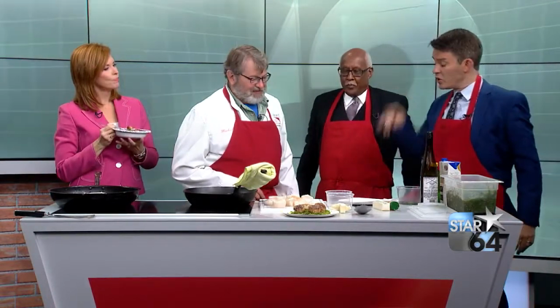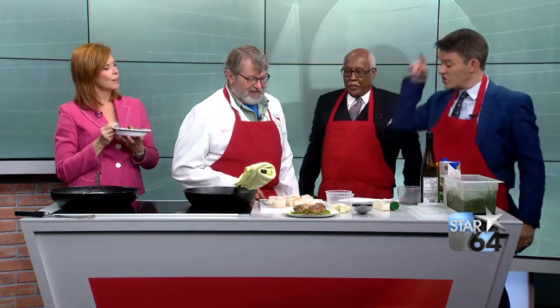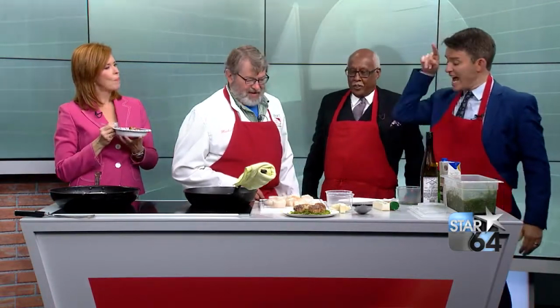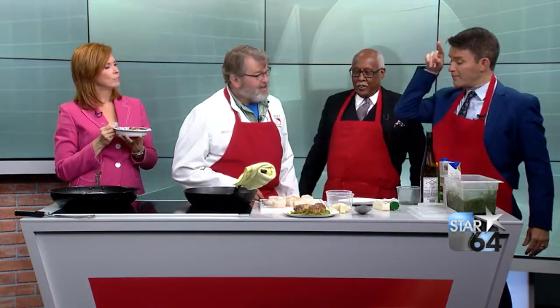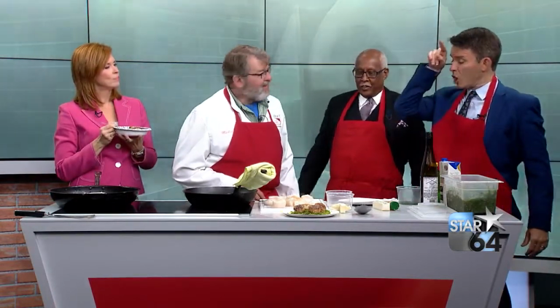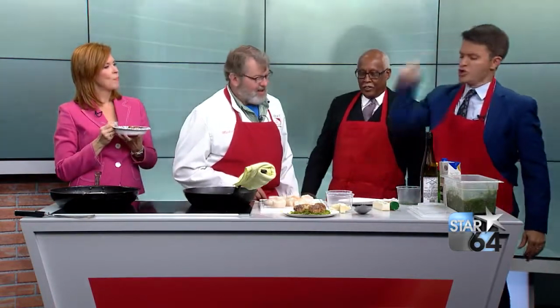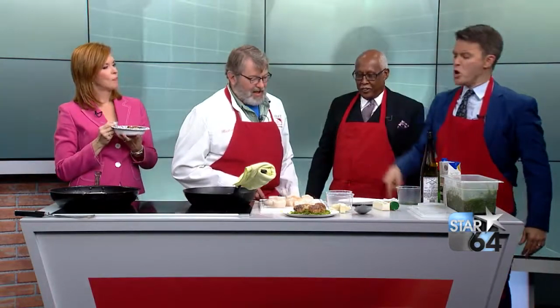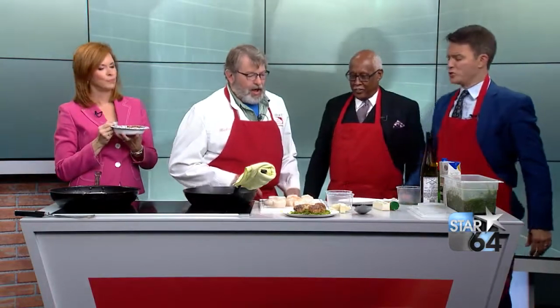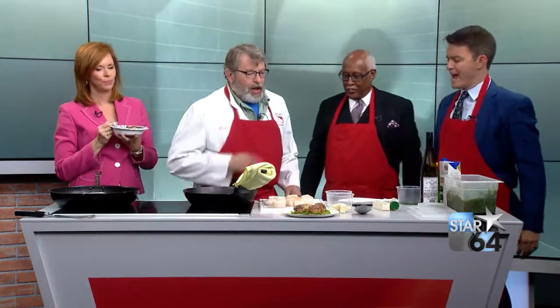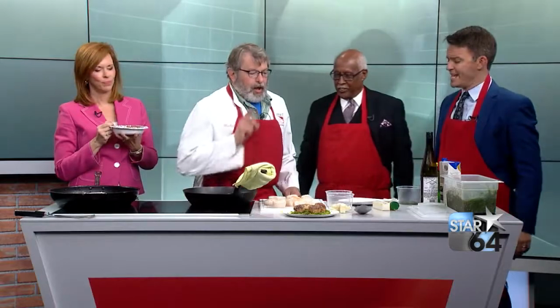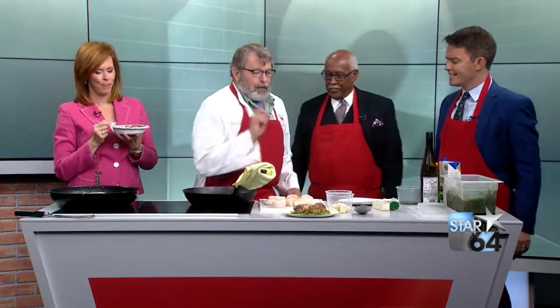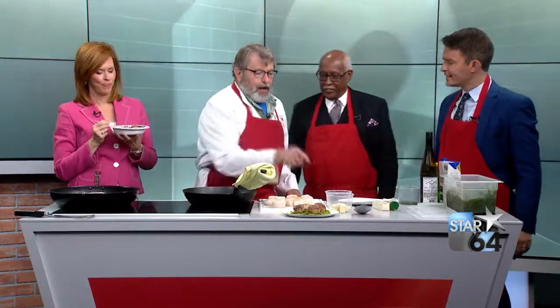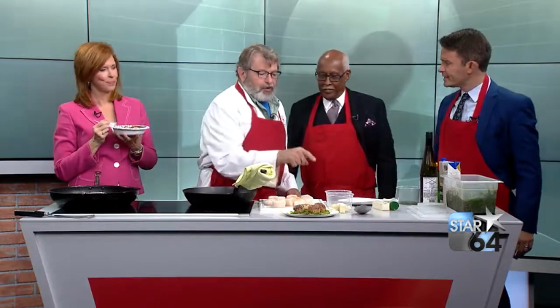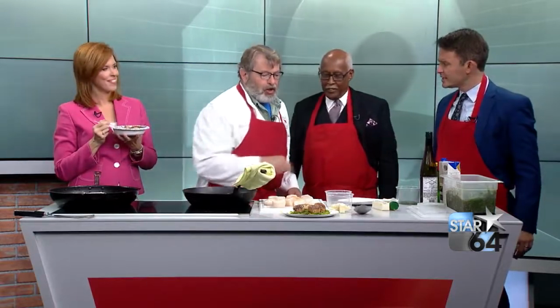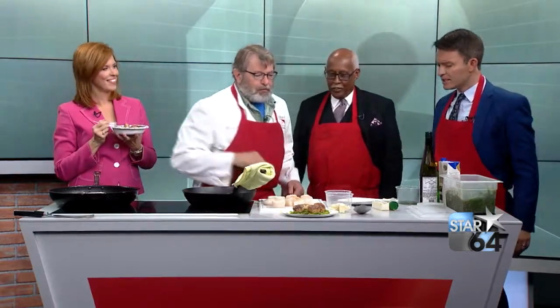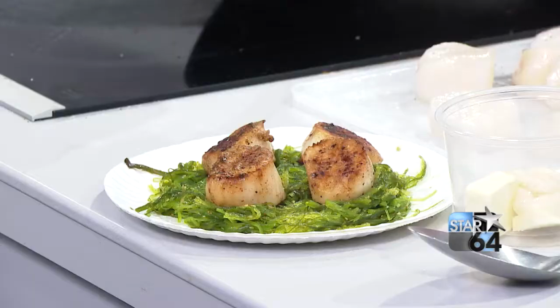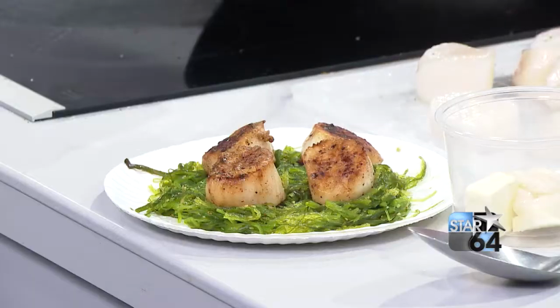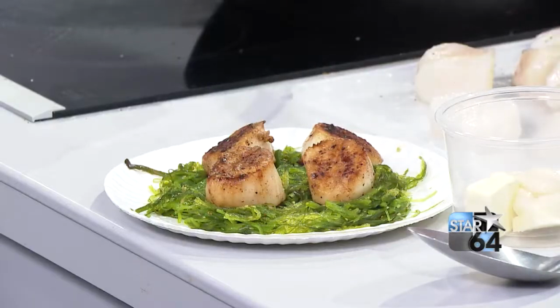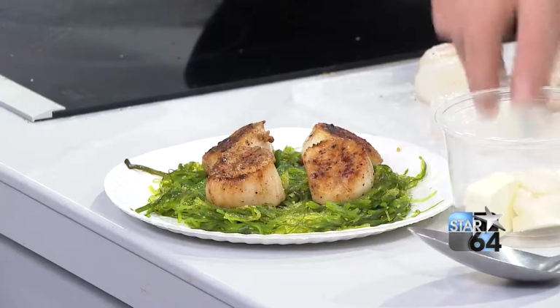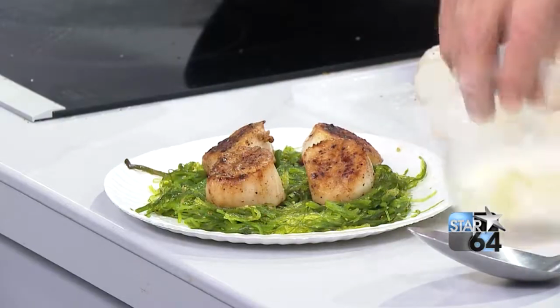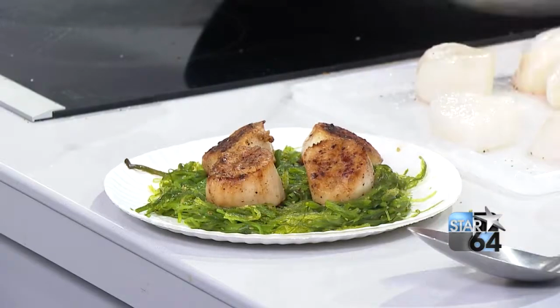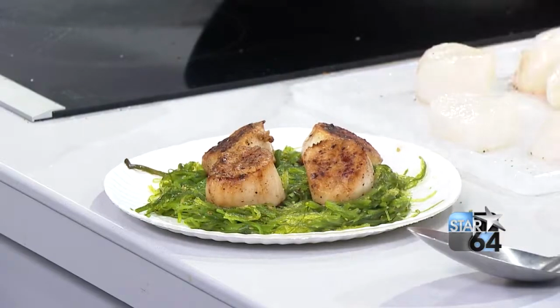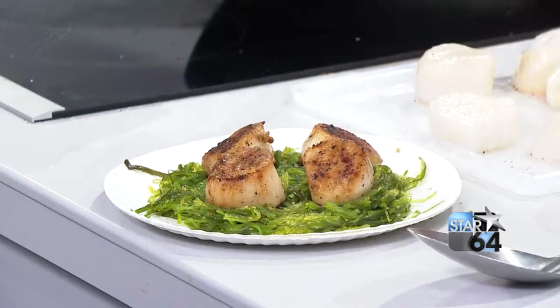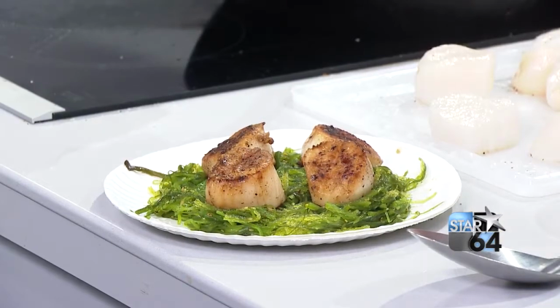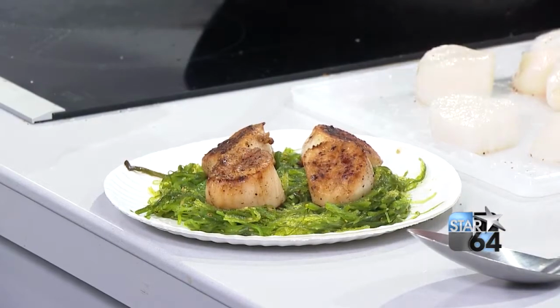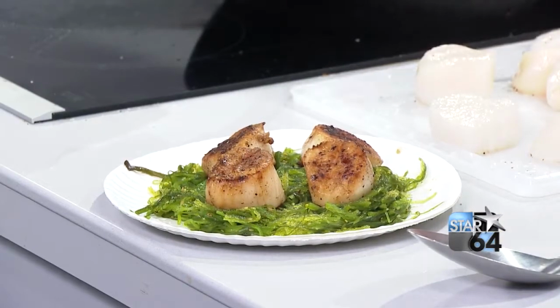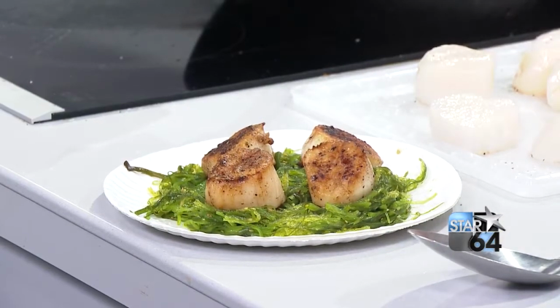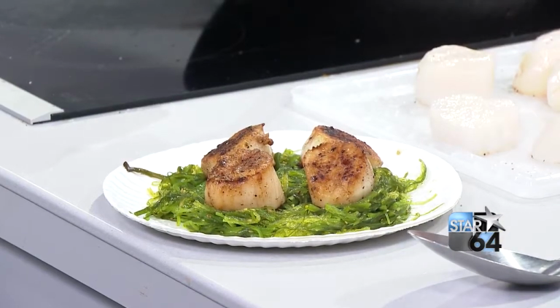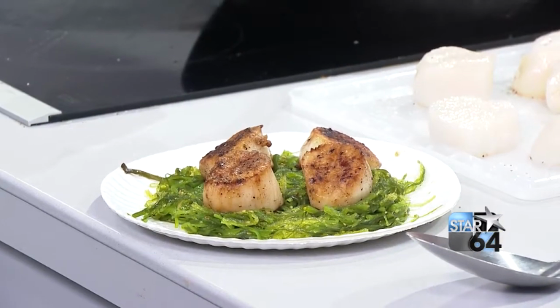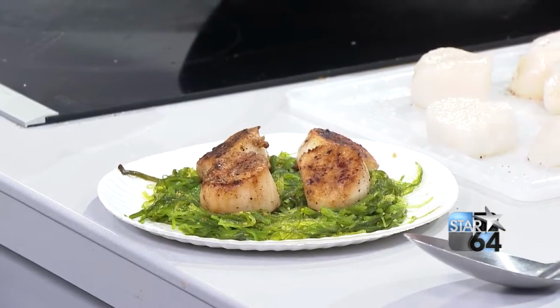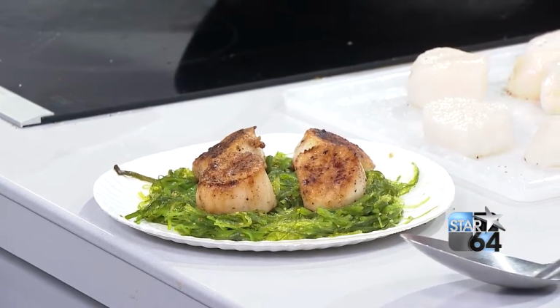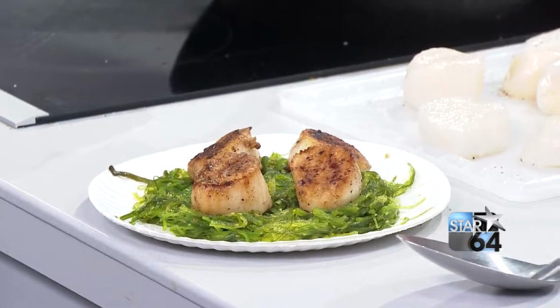Those scallops are huge! Bob, salt and pepper — just a little bit of salt and pepper on them. On all of them down here?